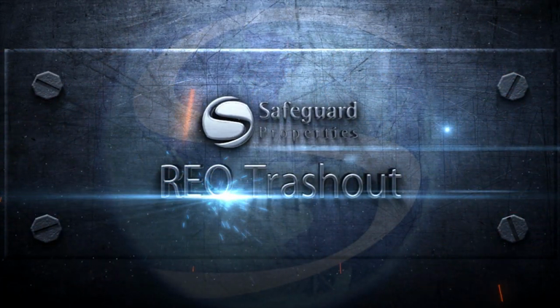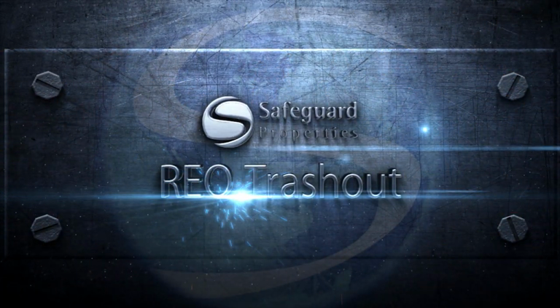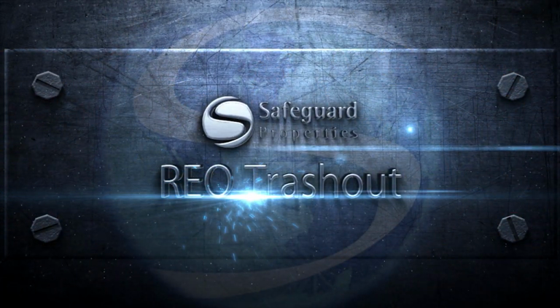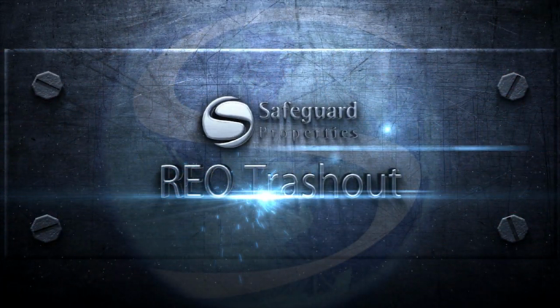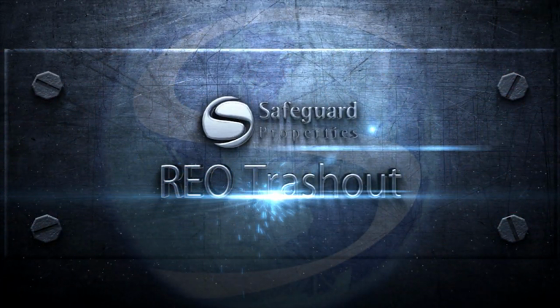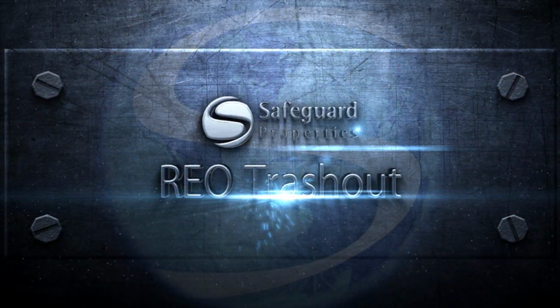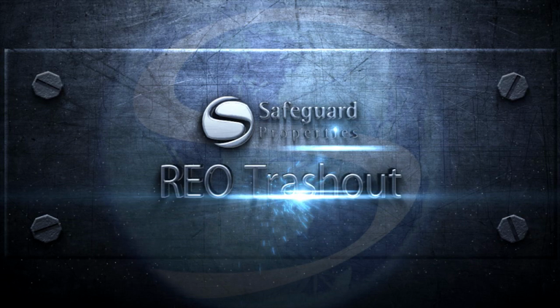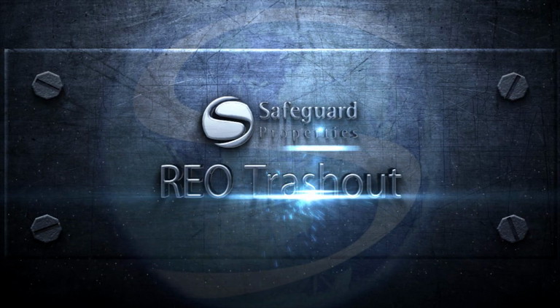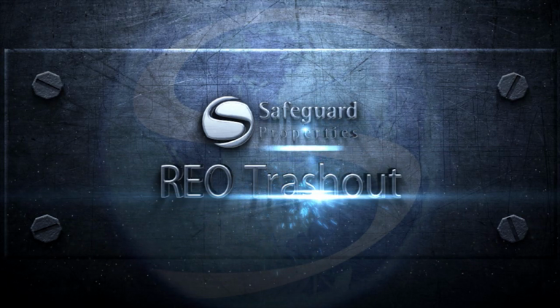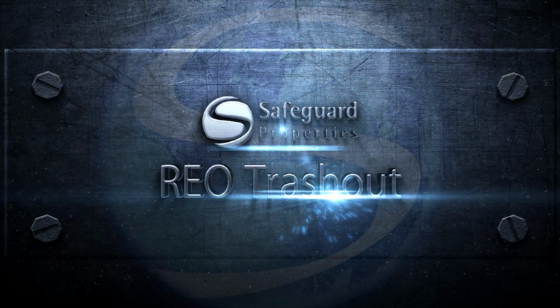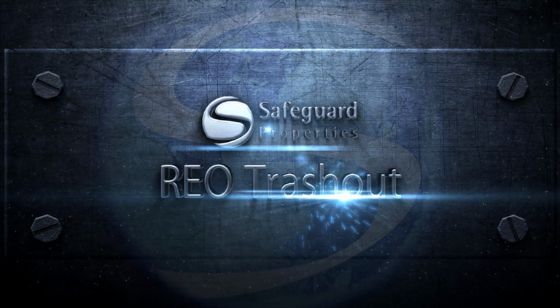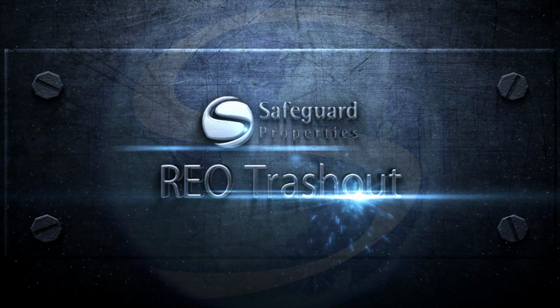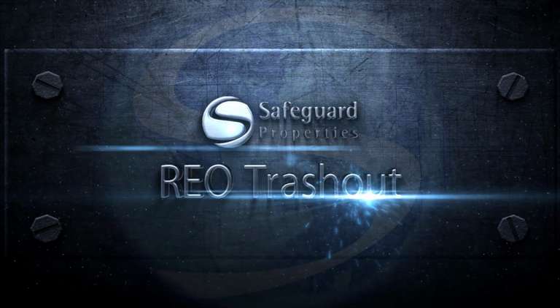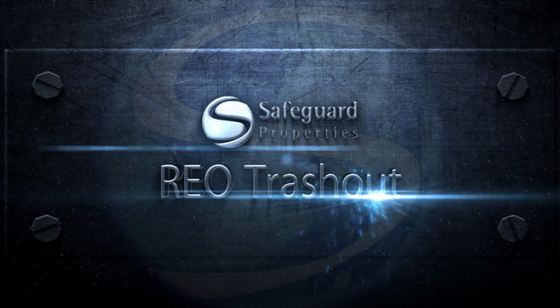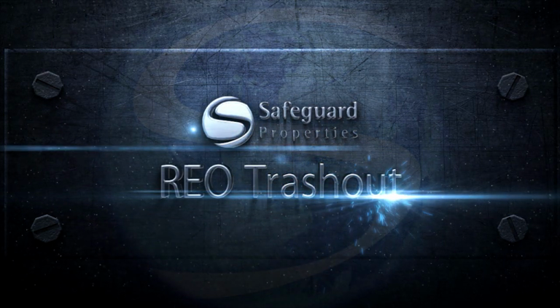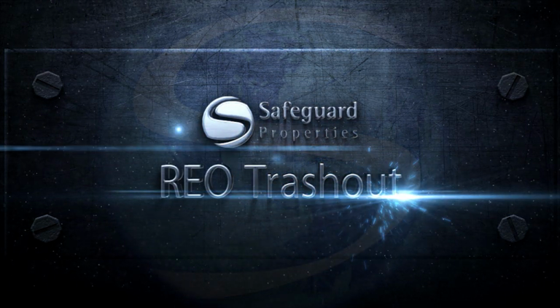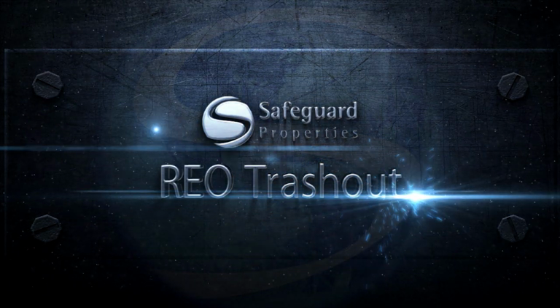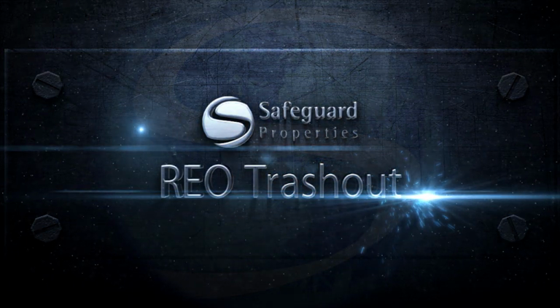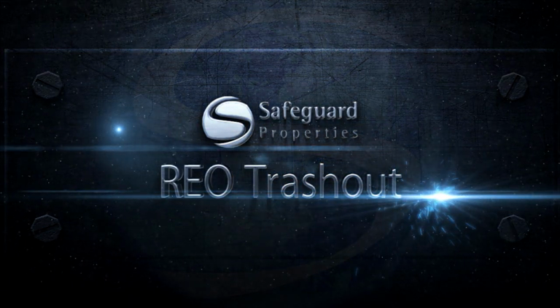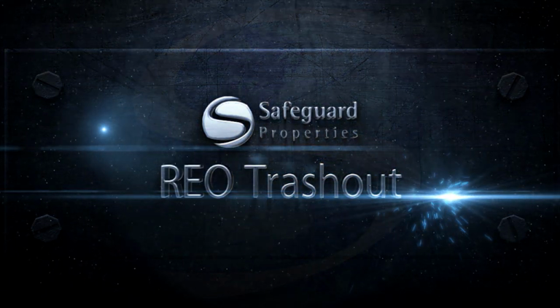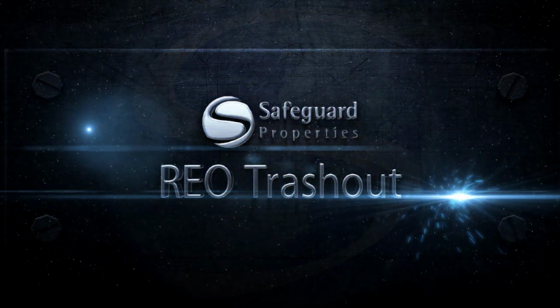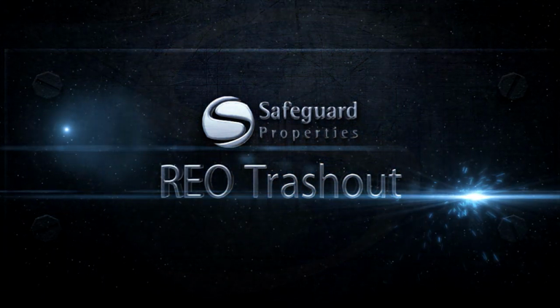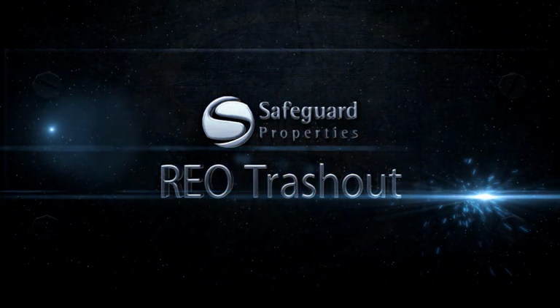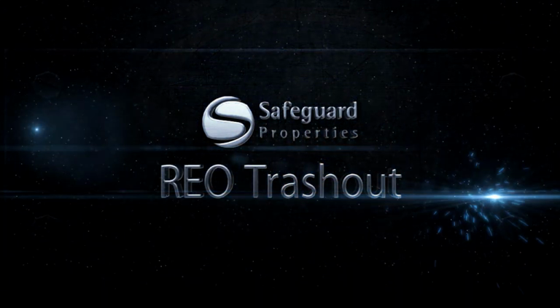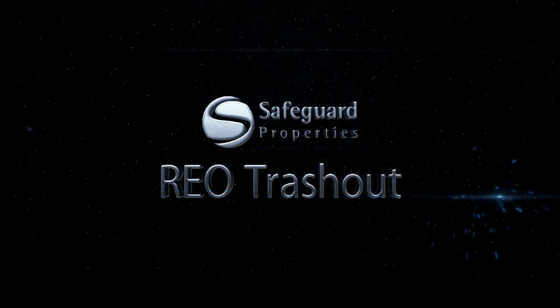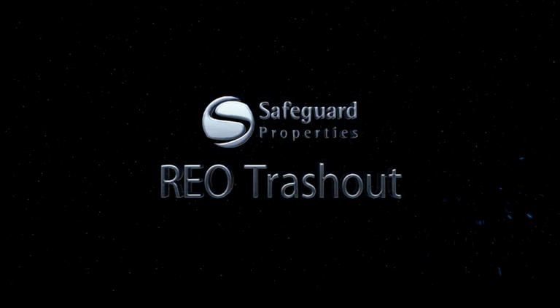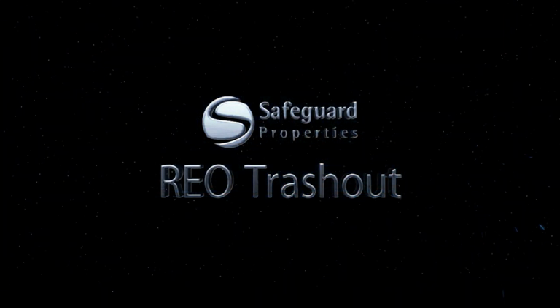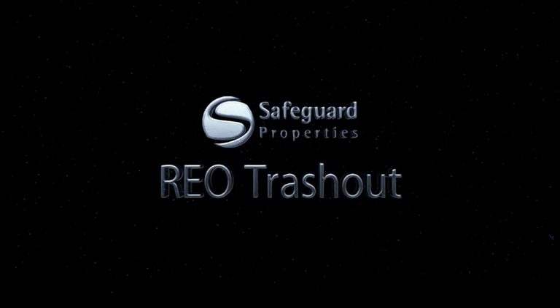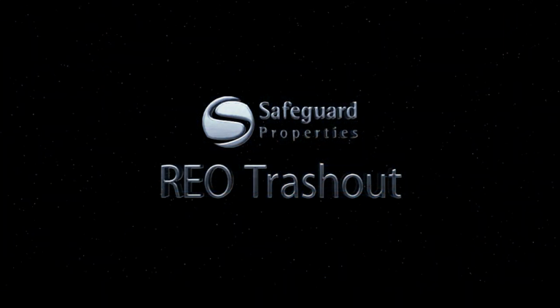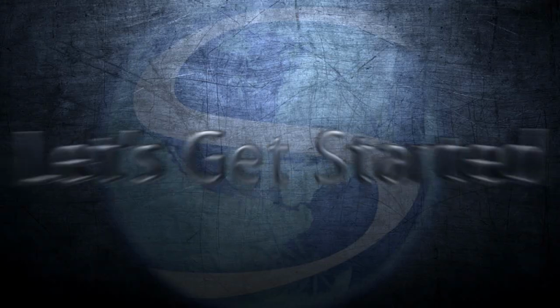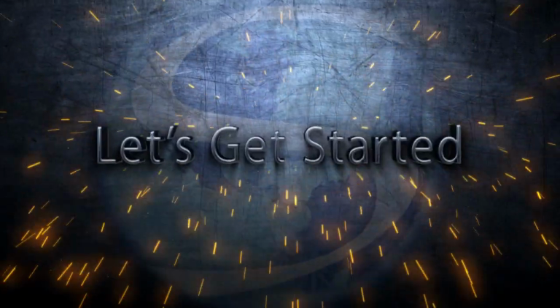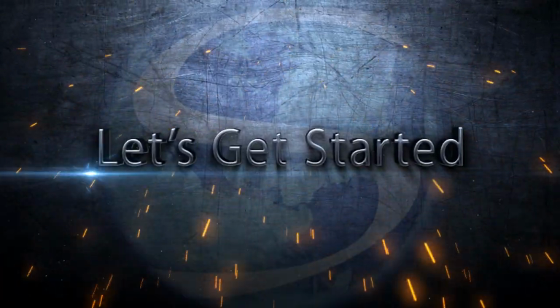Welcome to the Vendor Training Course, REO Trash Out. In this course, I will discuss the proper way to trash out a property. Let's begin.